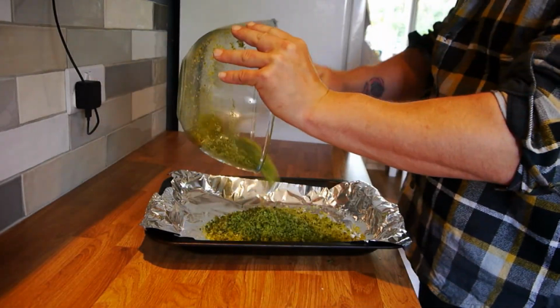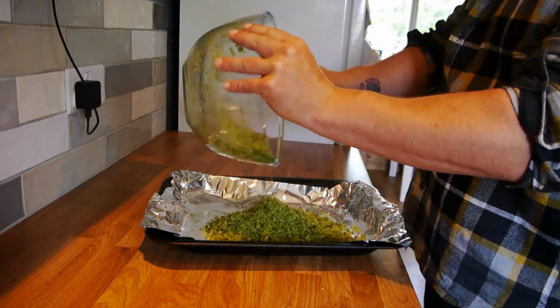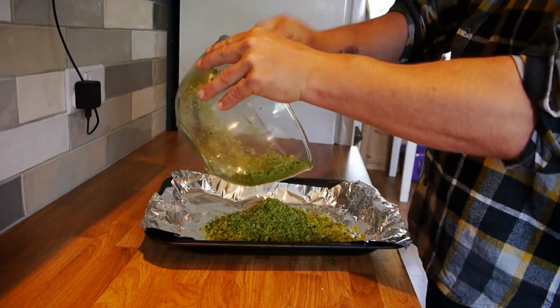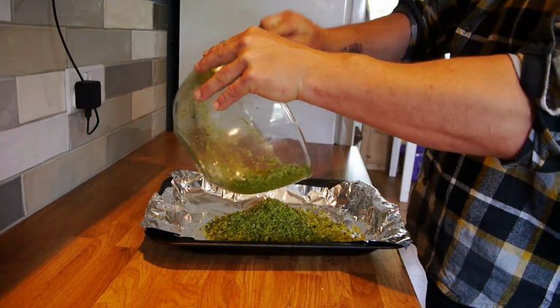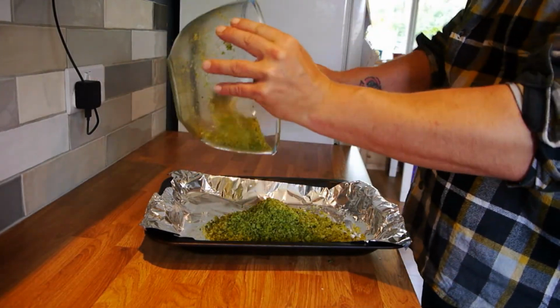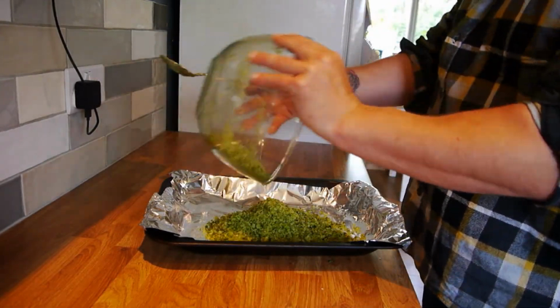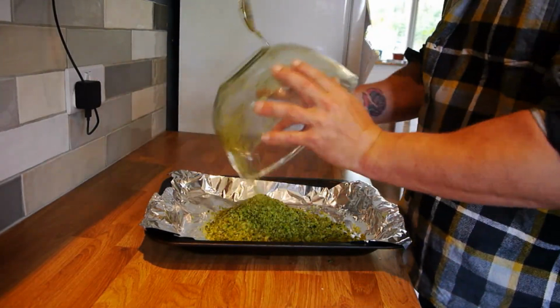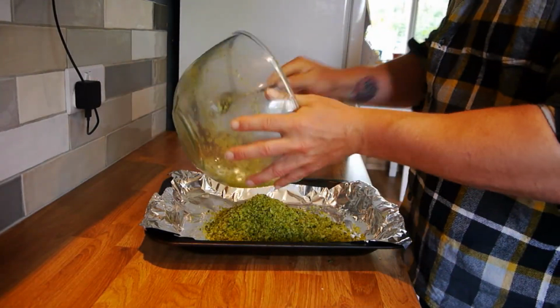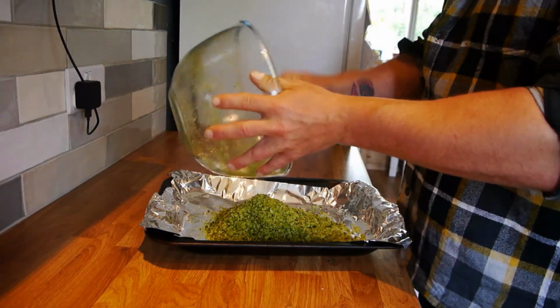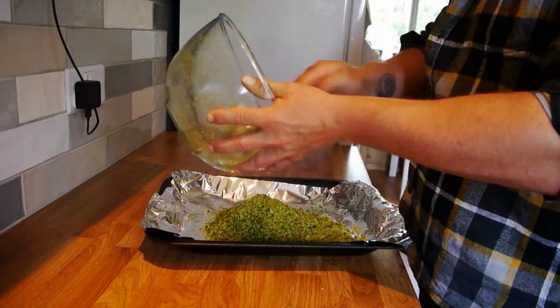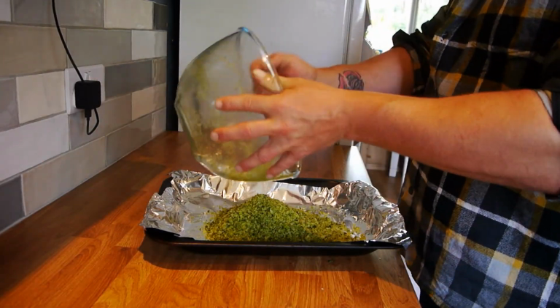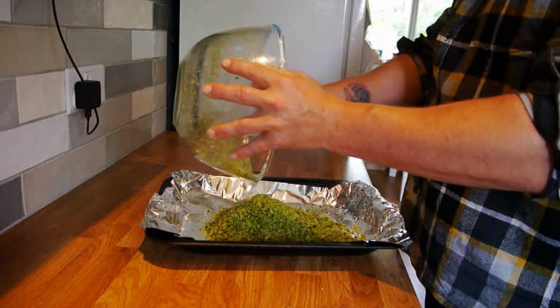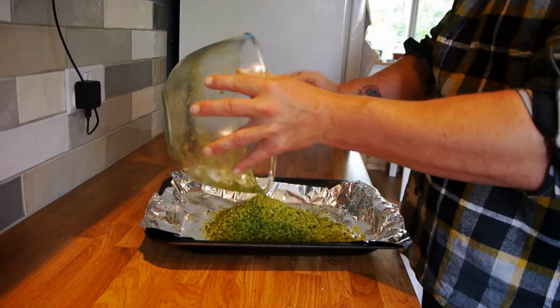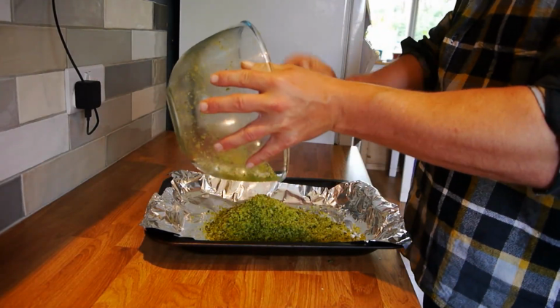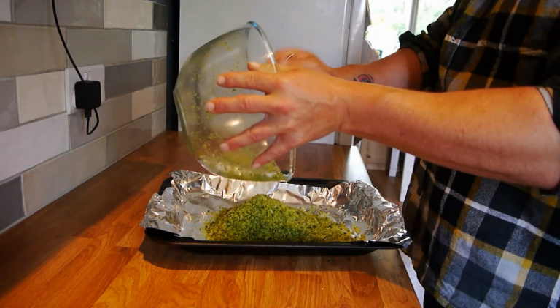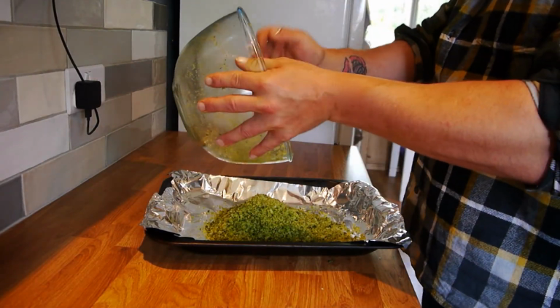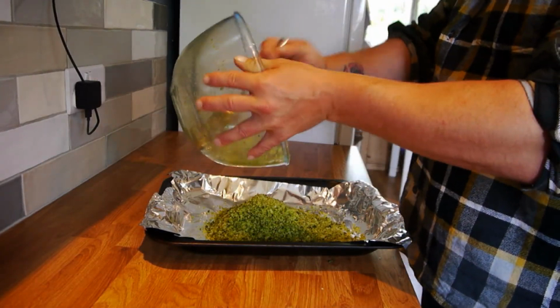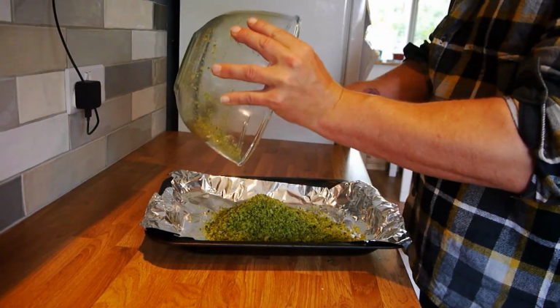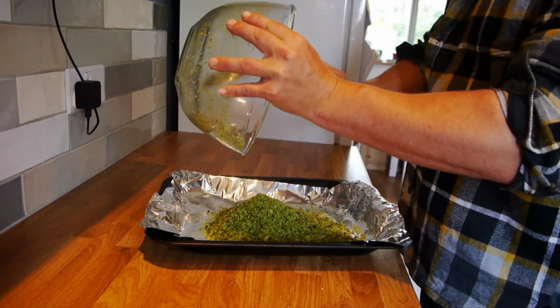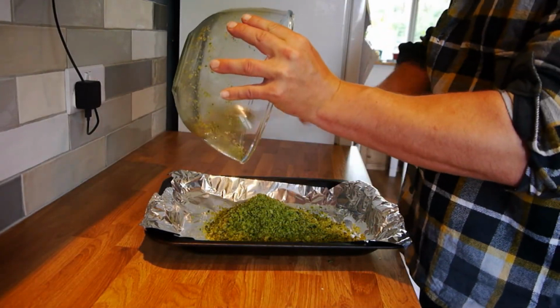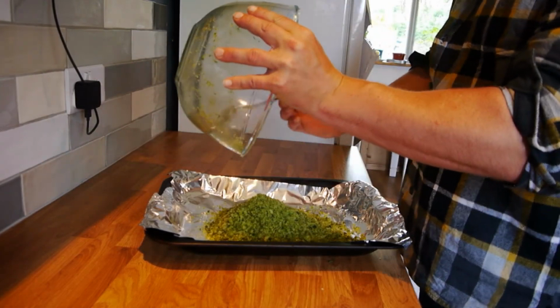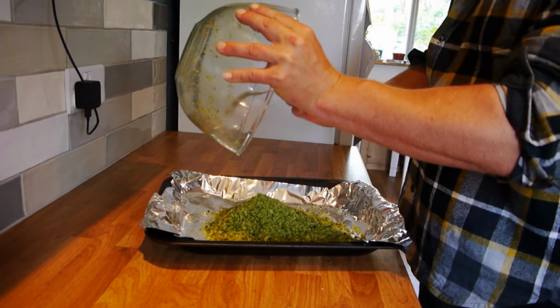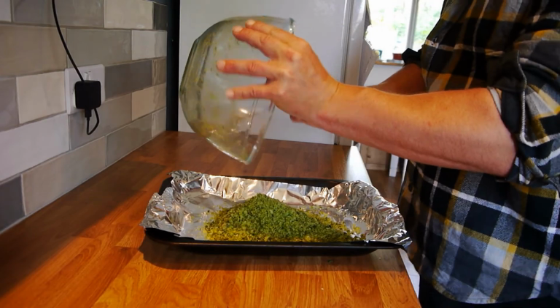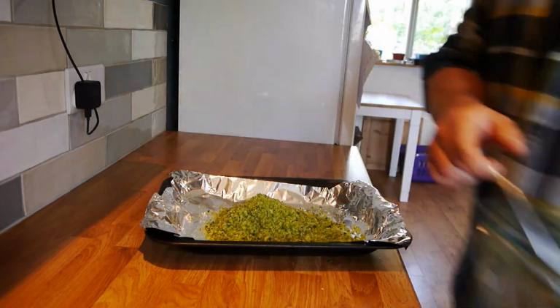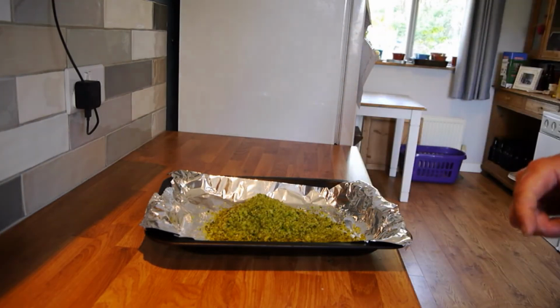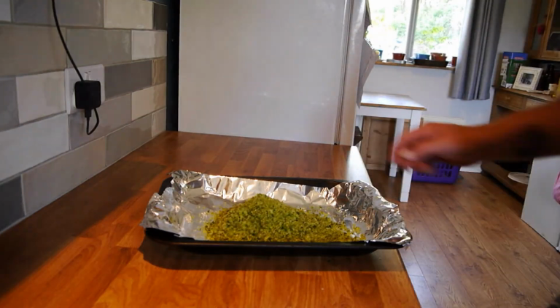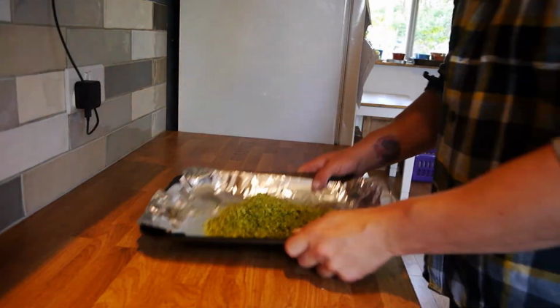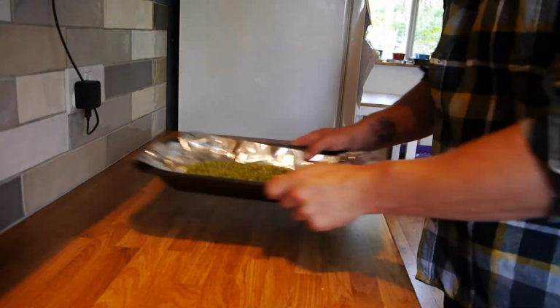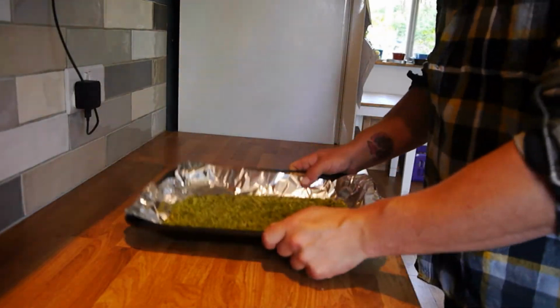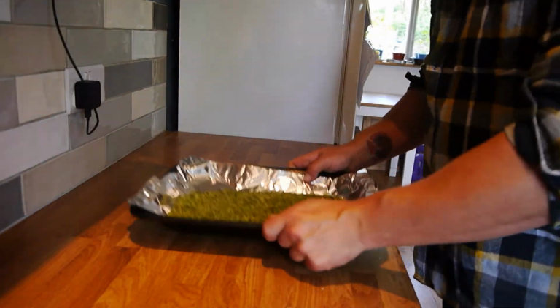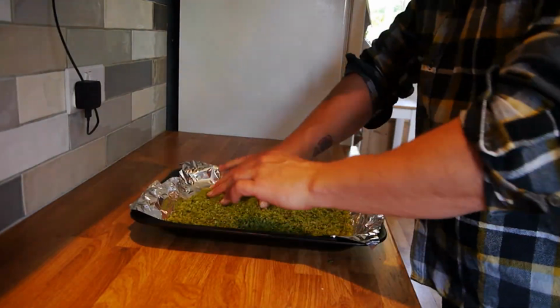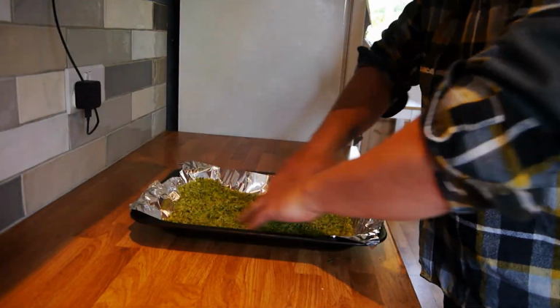Spread it on an oven tray, put it in a low oven, and leave it for 20 to 30 minutes until it's dry.